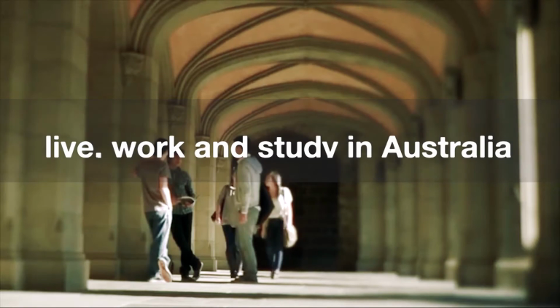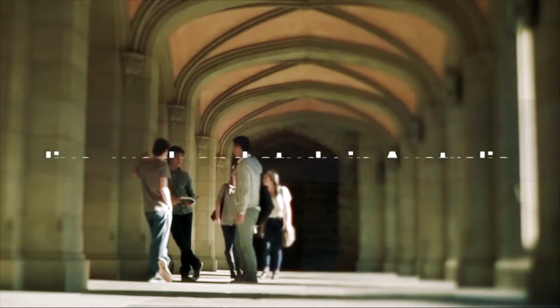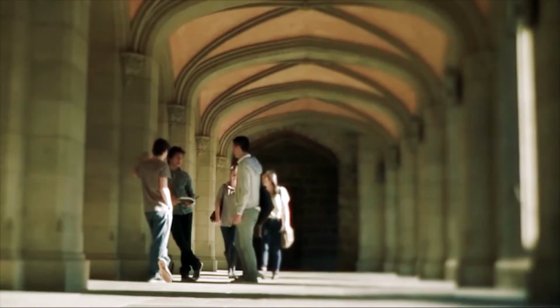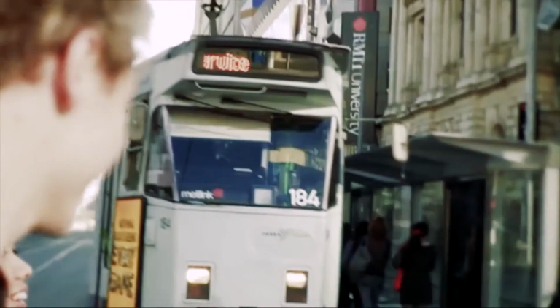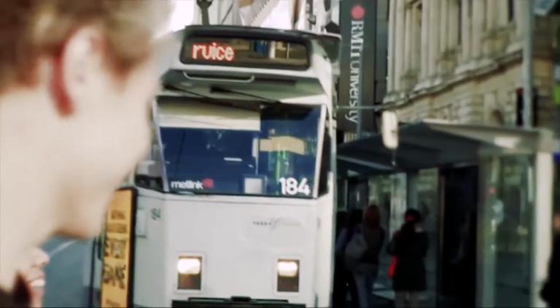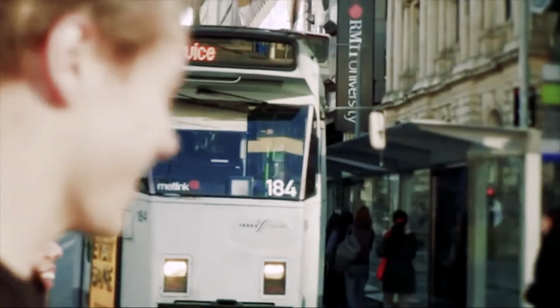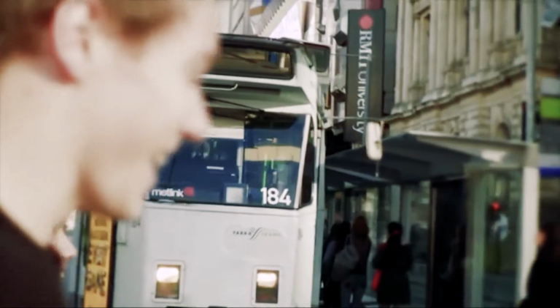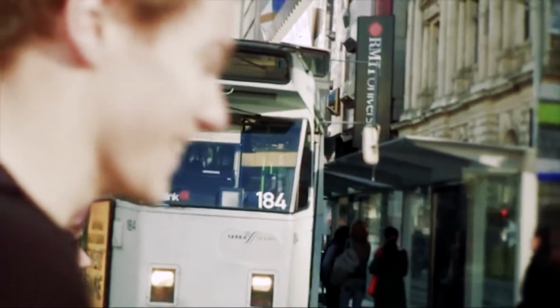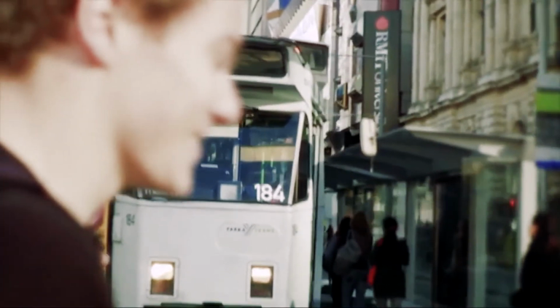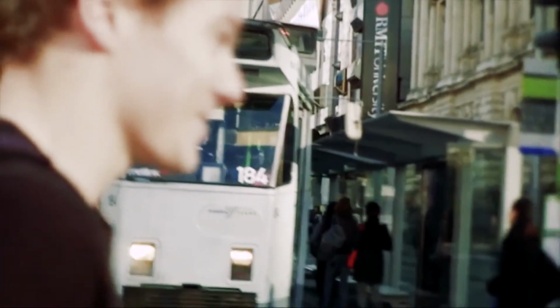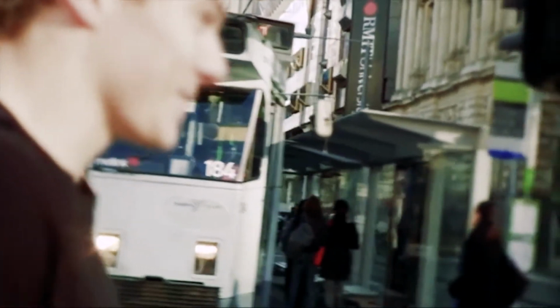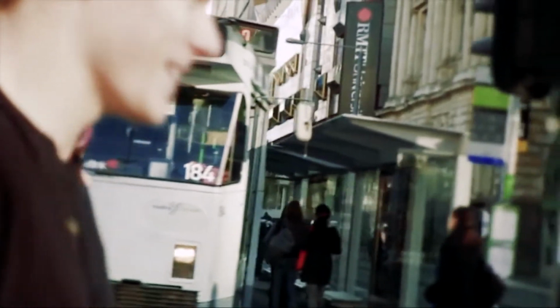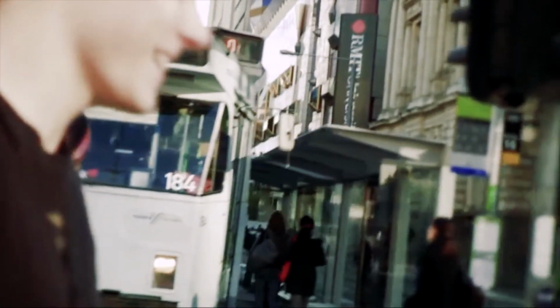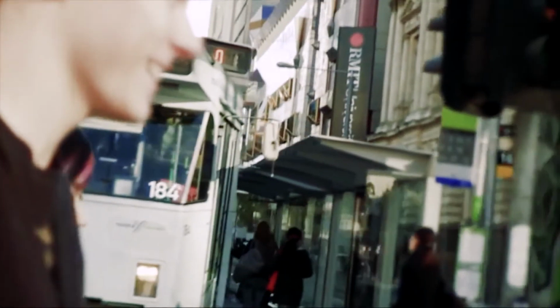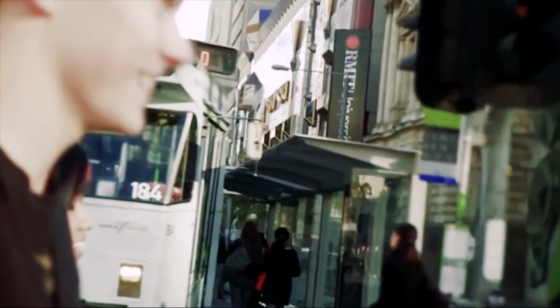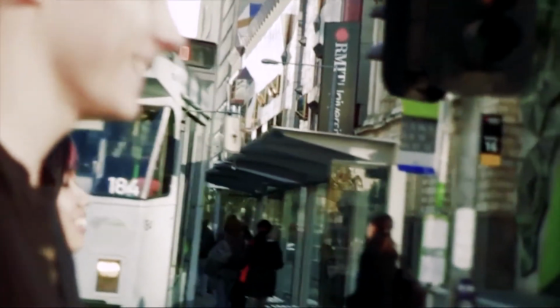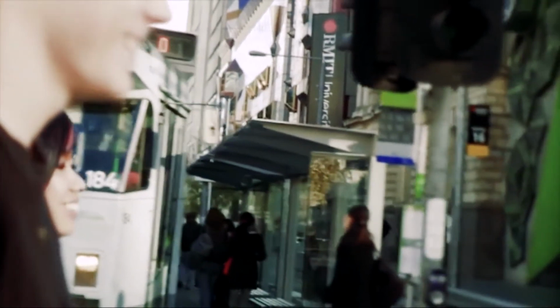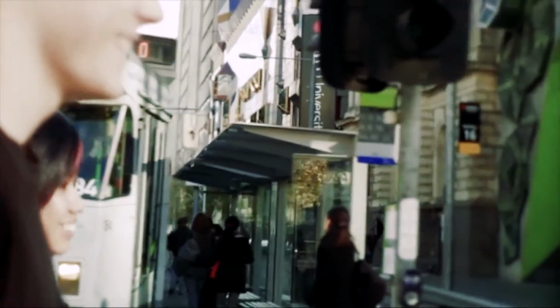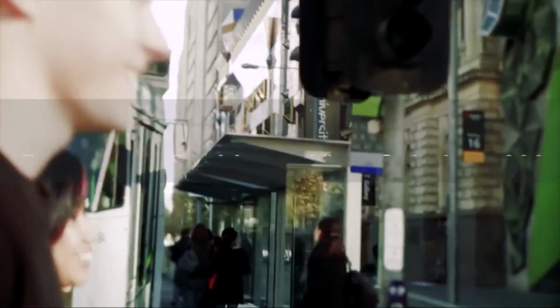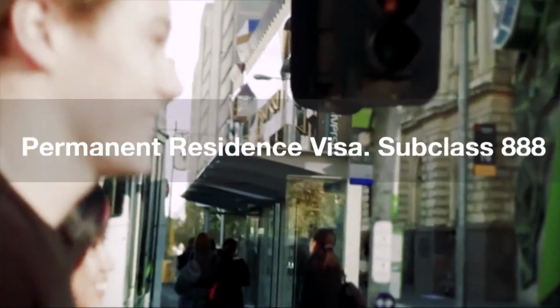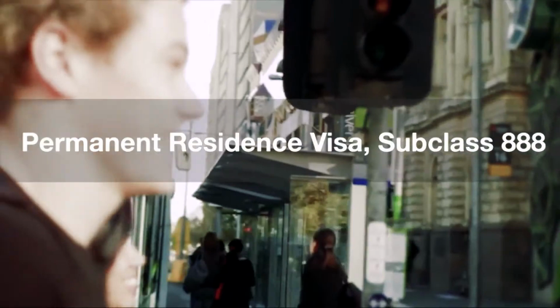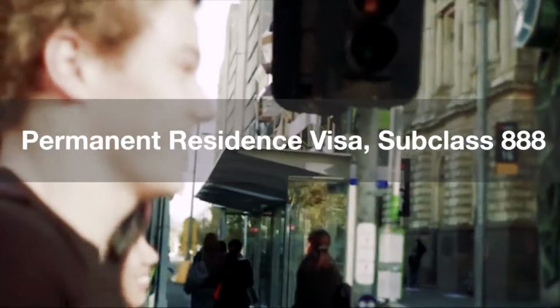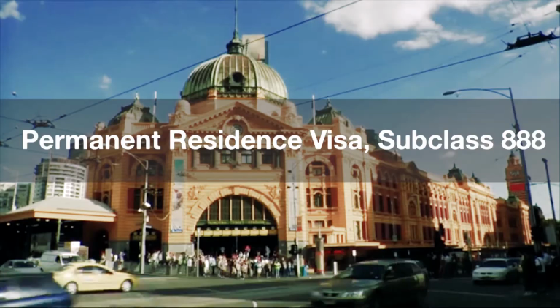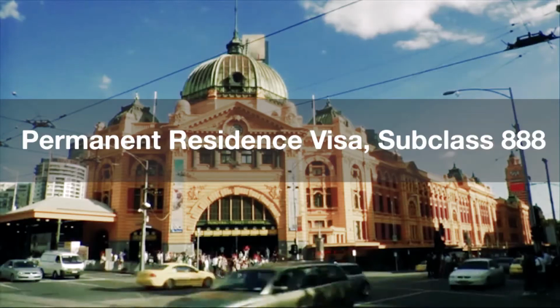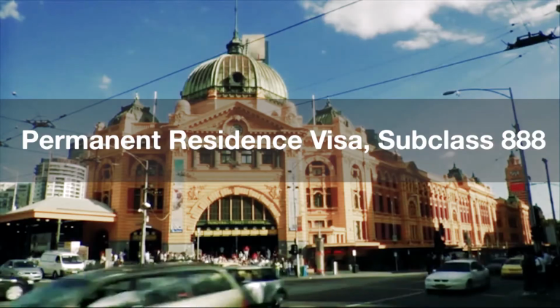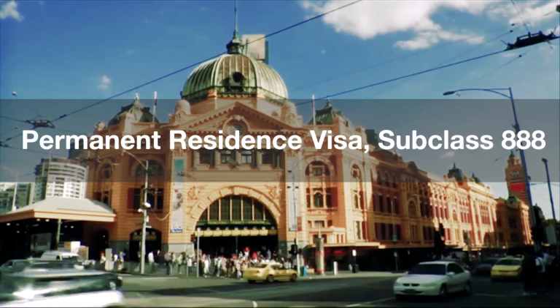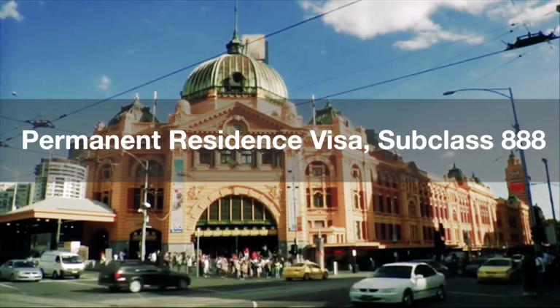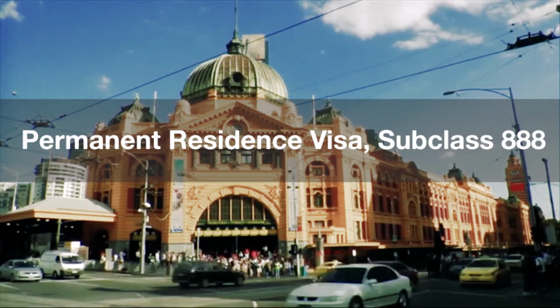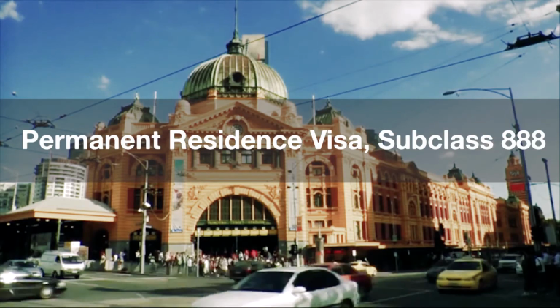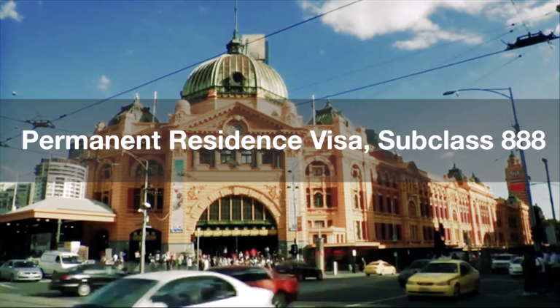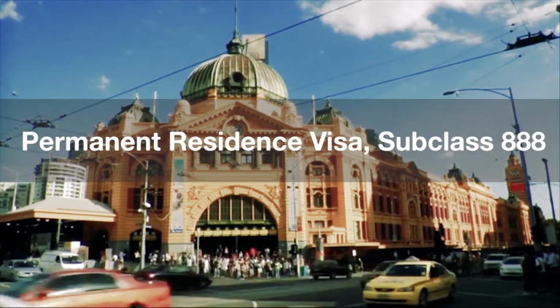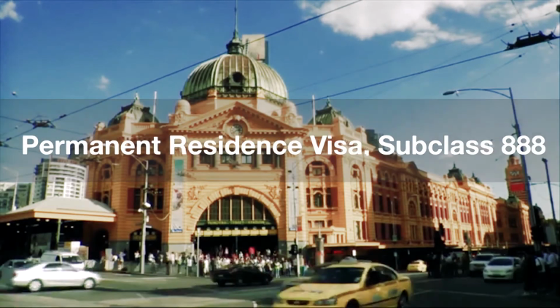After 4 years of maintaining the investment, you can apply for the Permanent Residence Visa subclass 888.